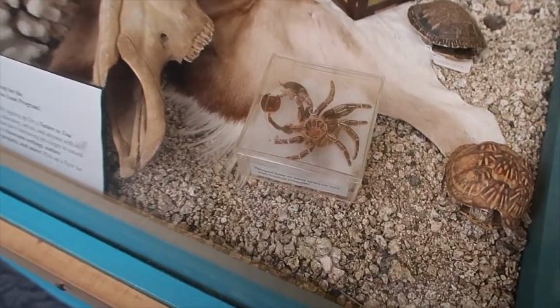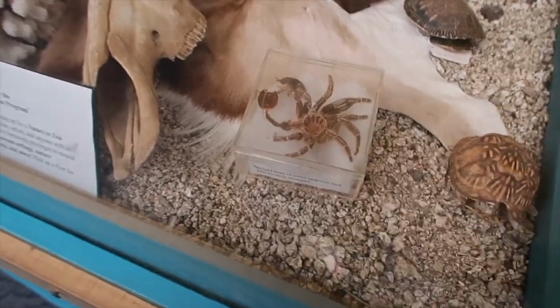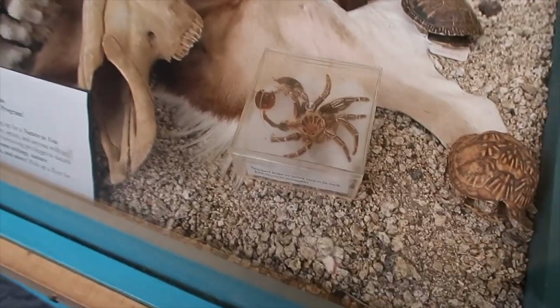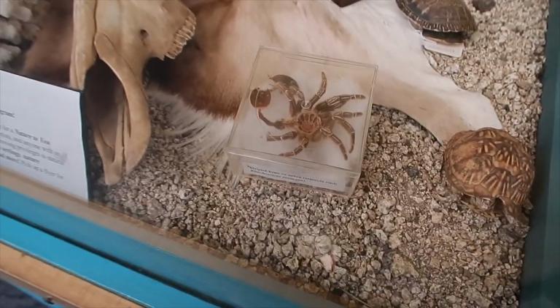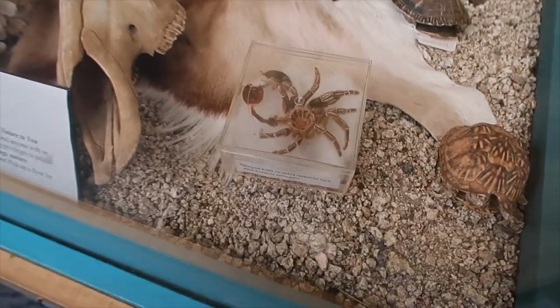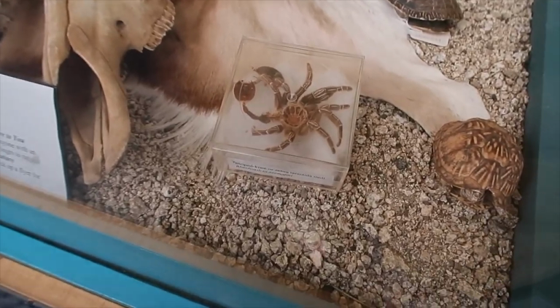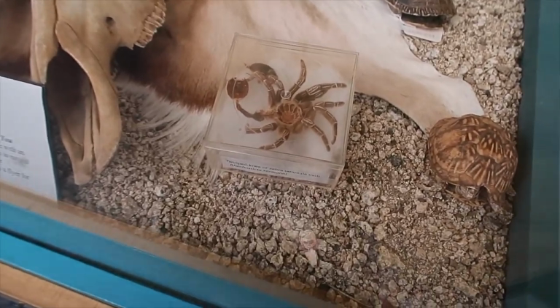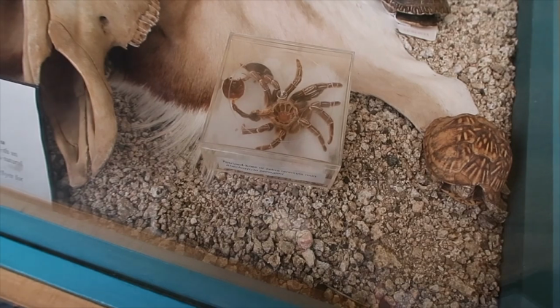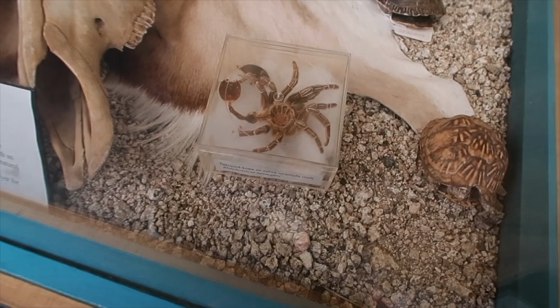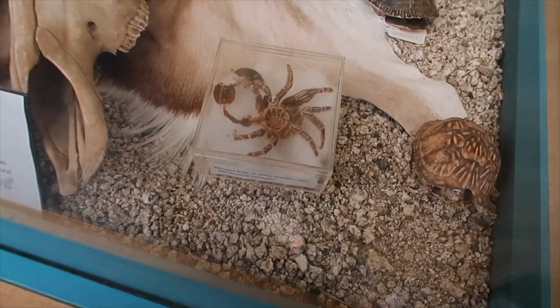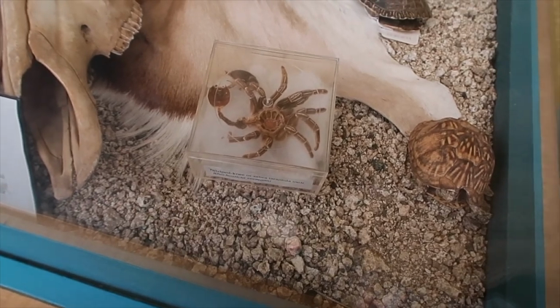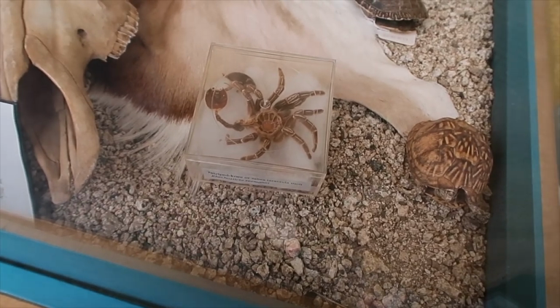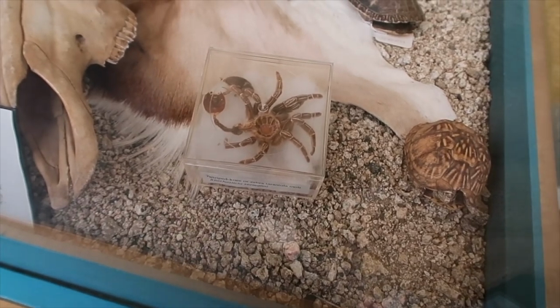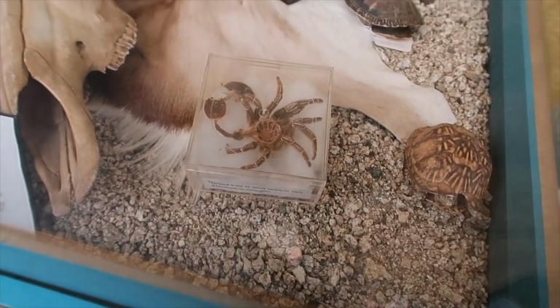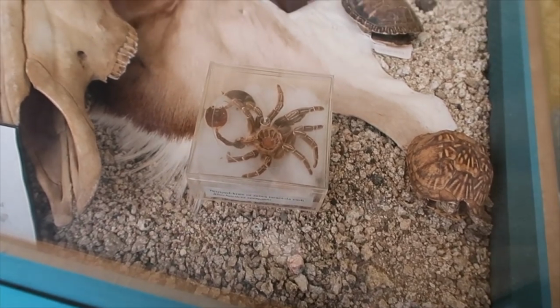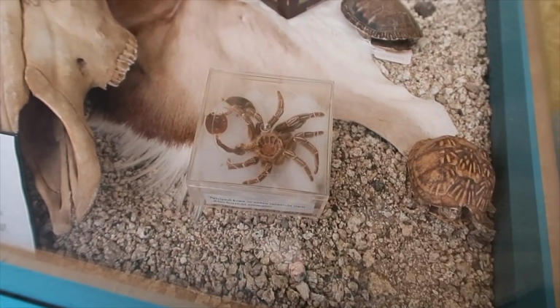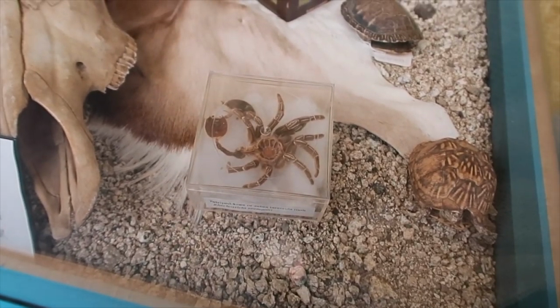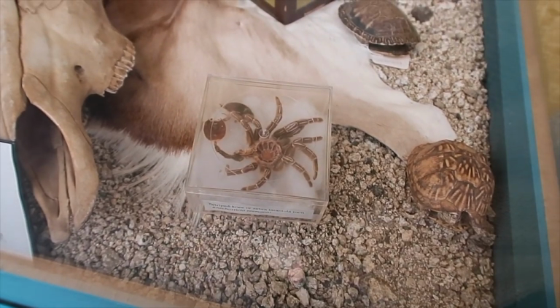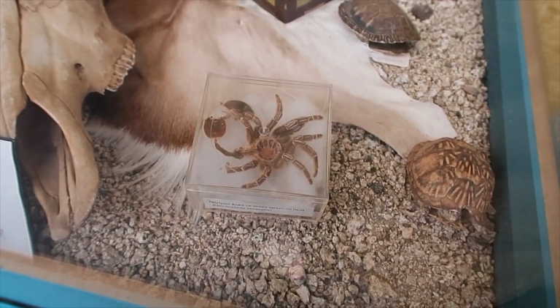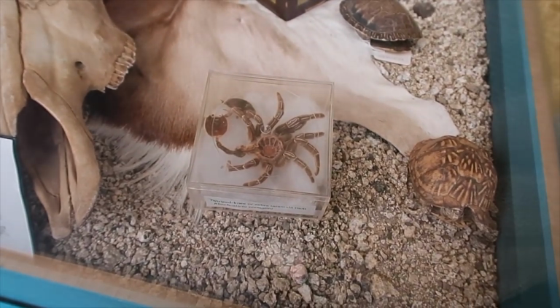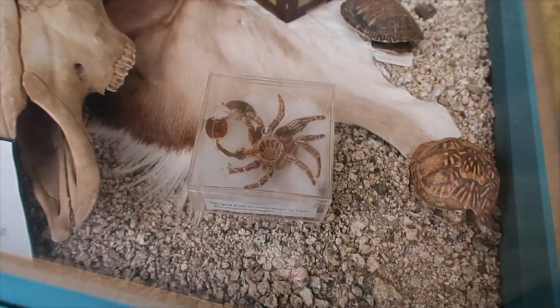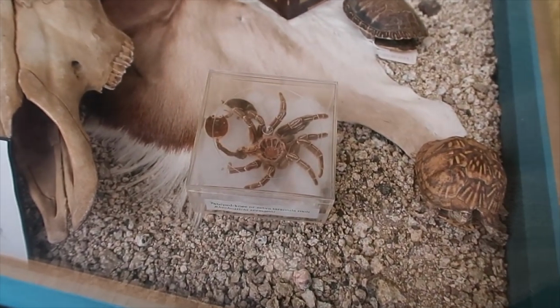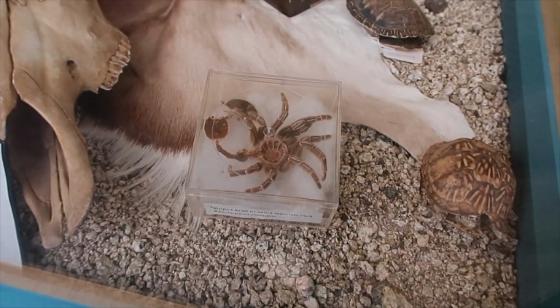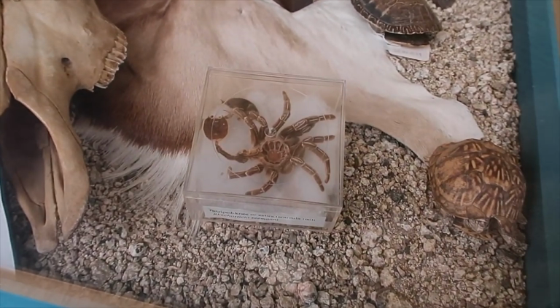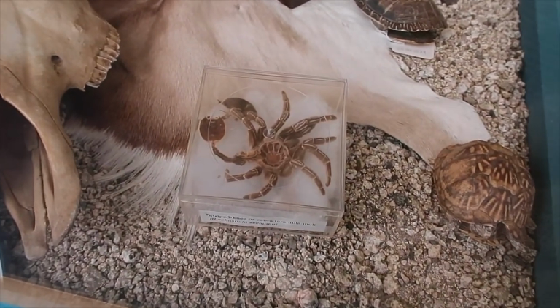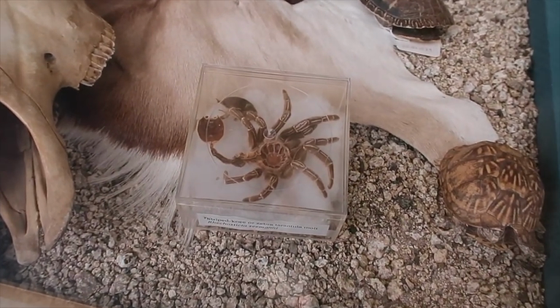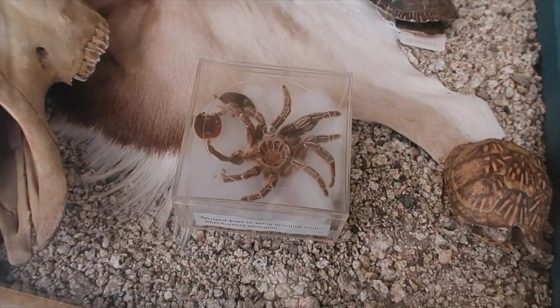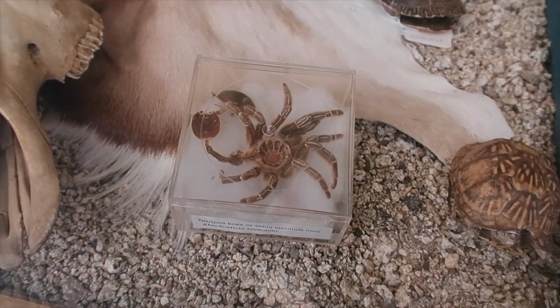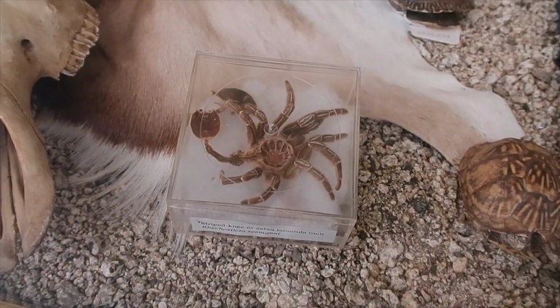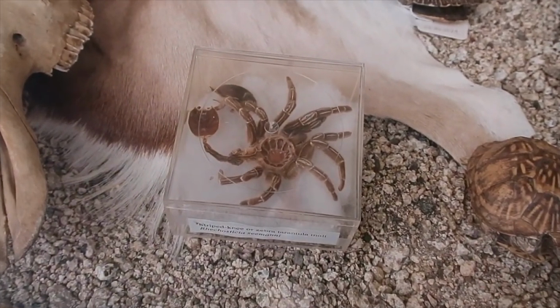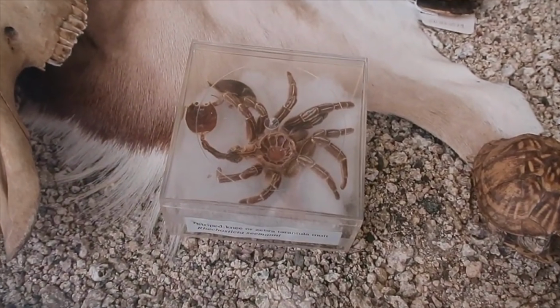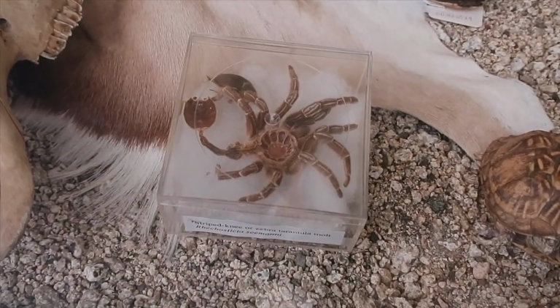You may or may not know this about me, but I used to have a pet tarantula.